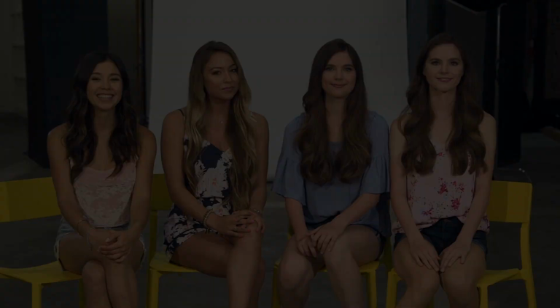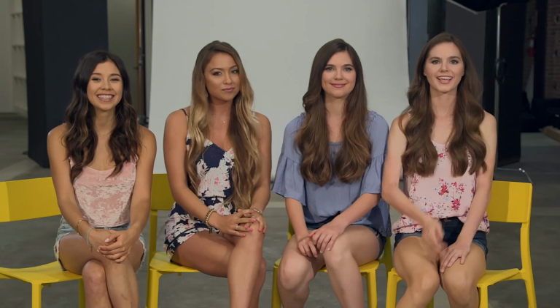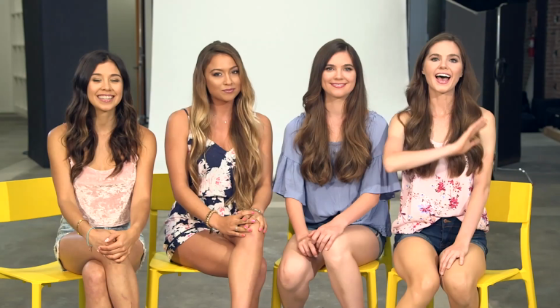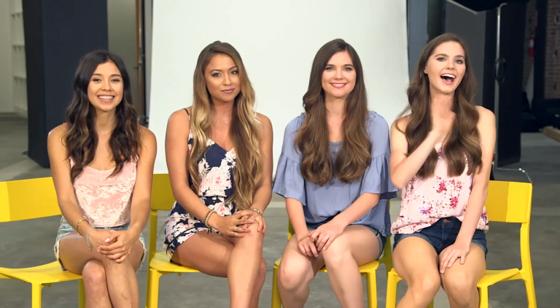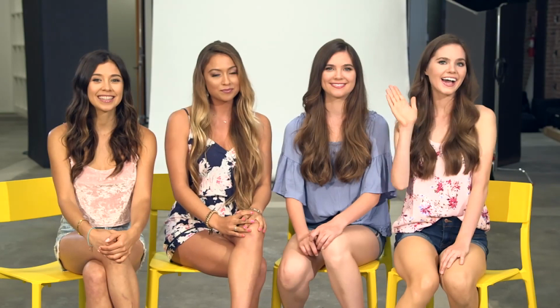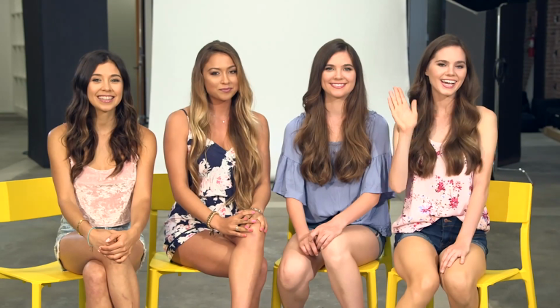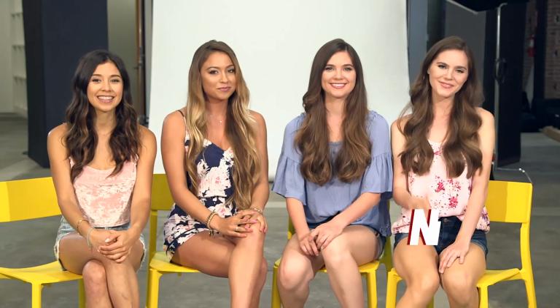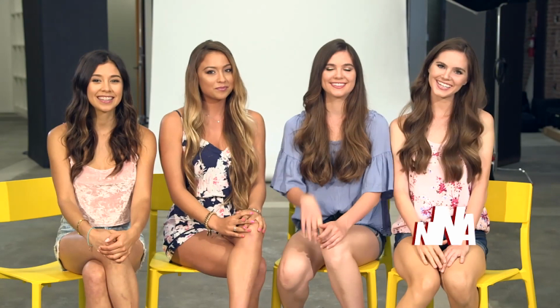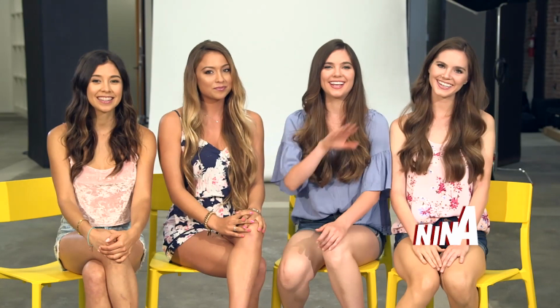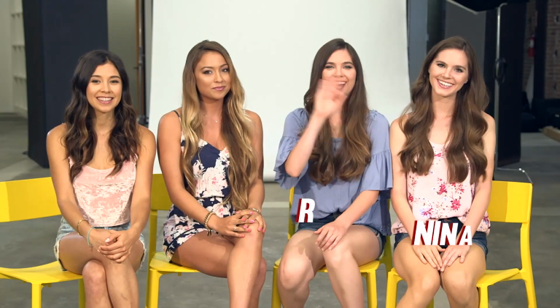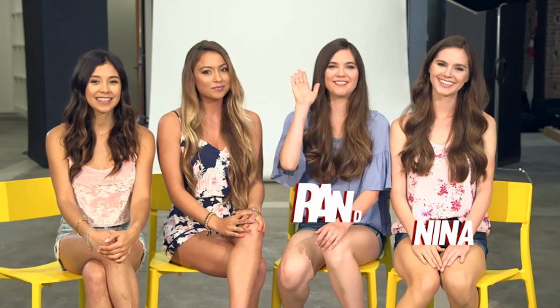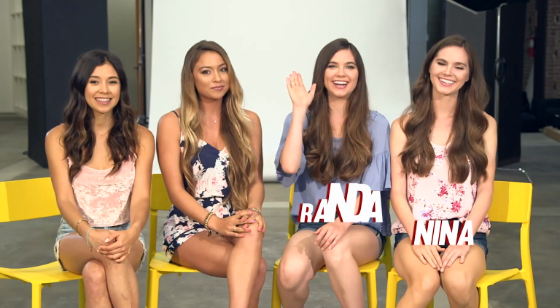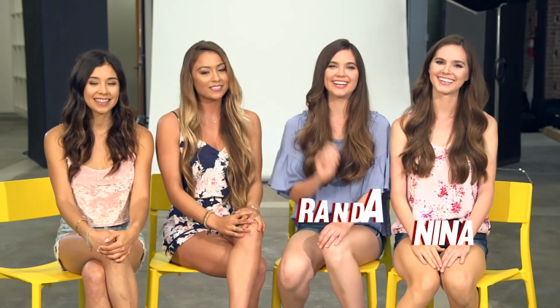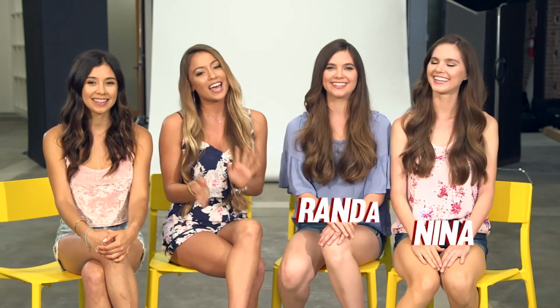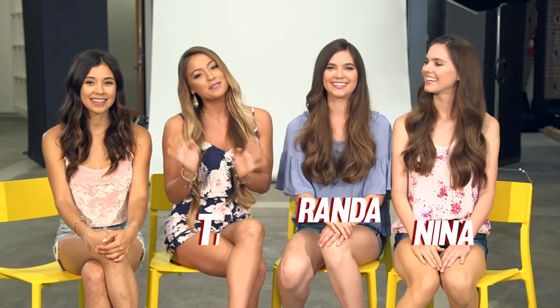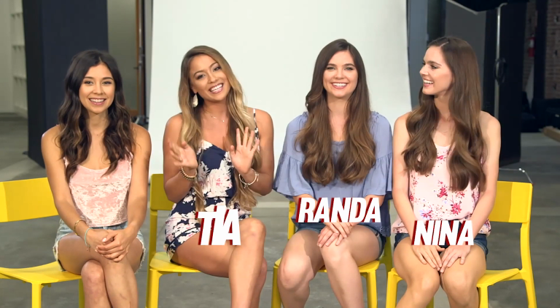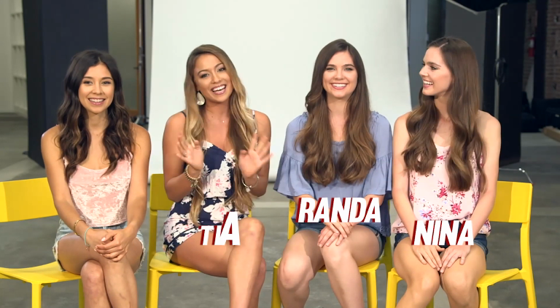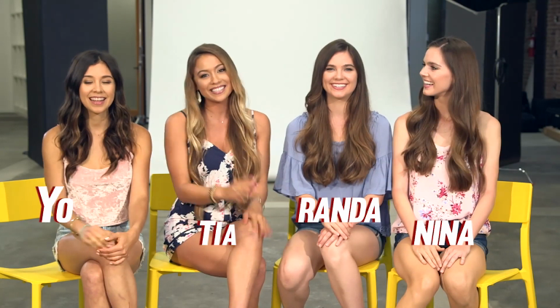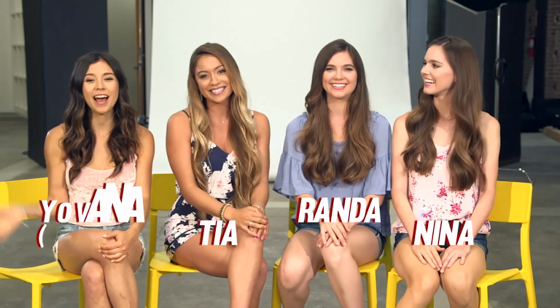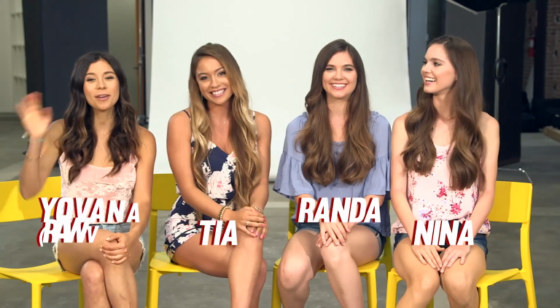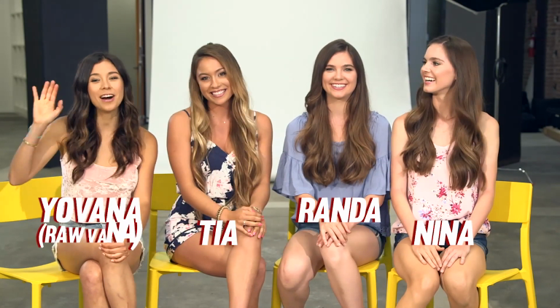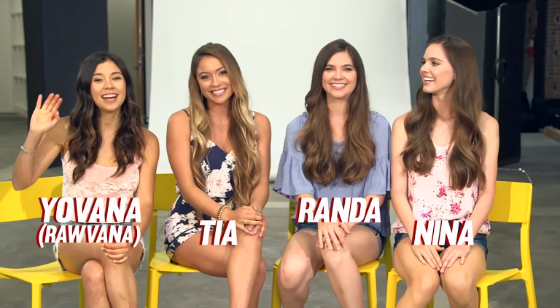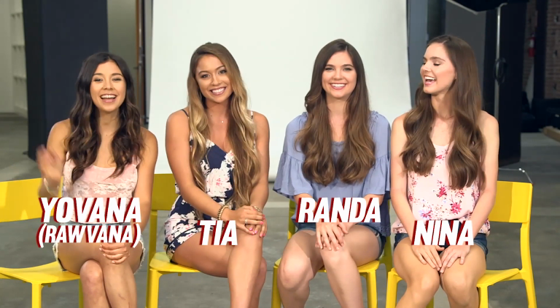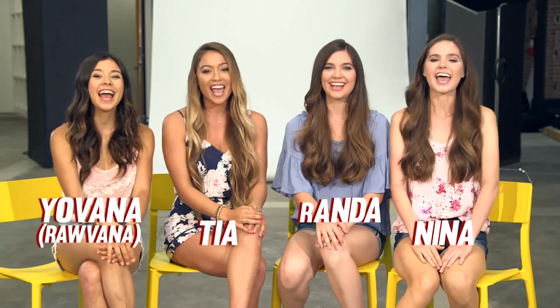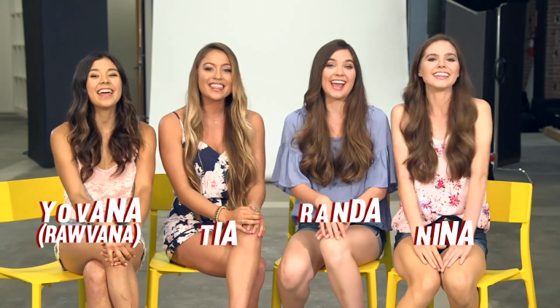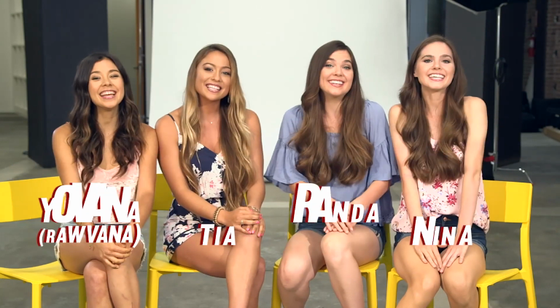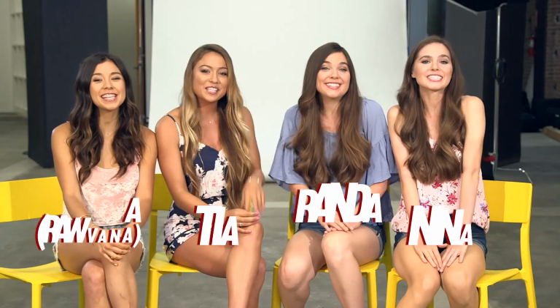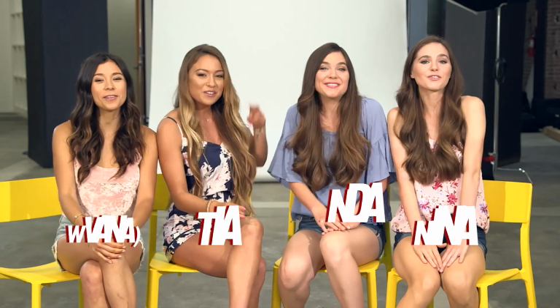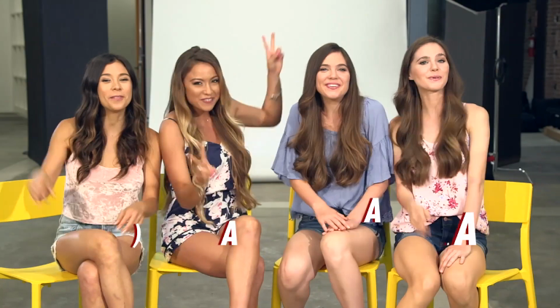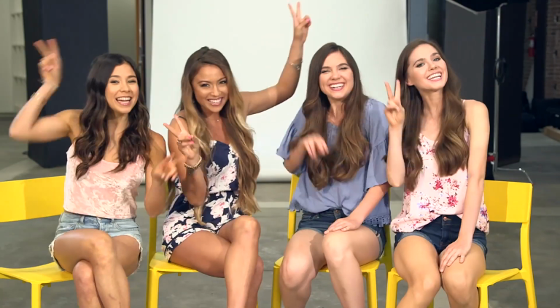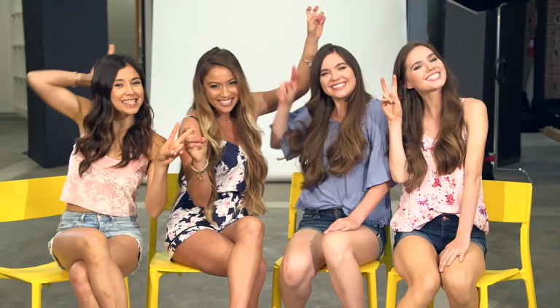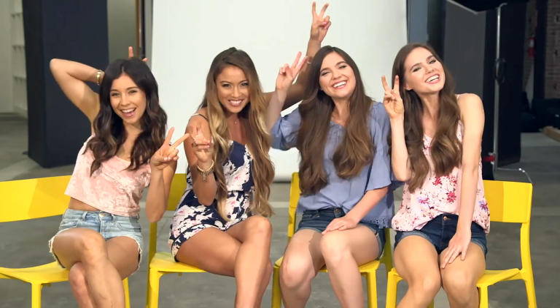Hi, I'm Nina. And I'm Miranda. I'm Tia. I'm Yovanna. And this is for PETA2!